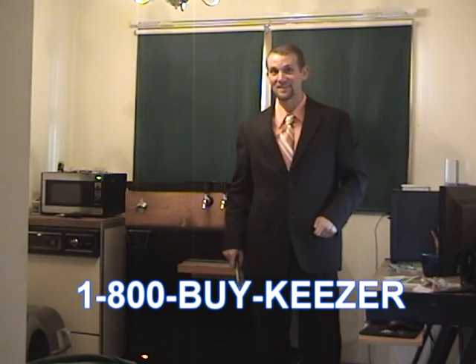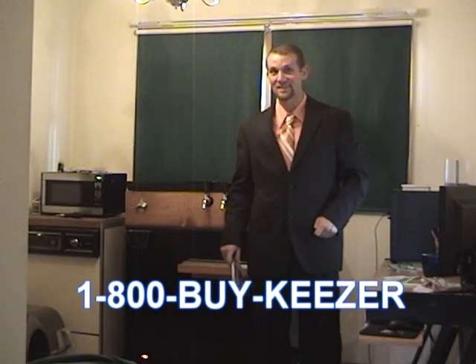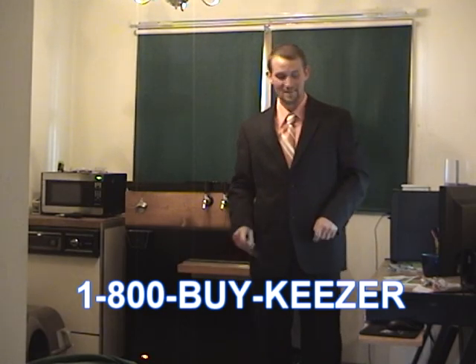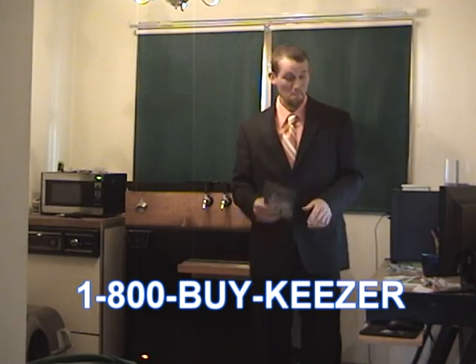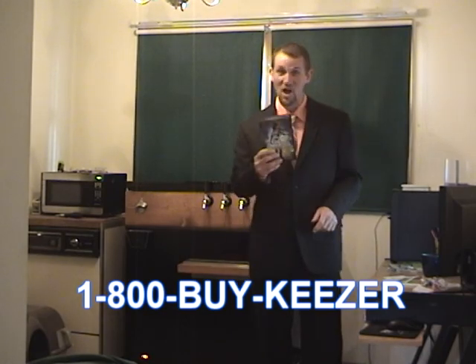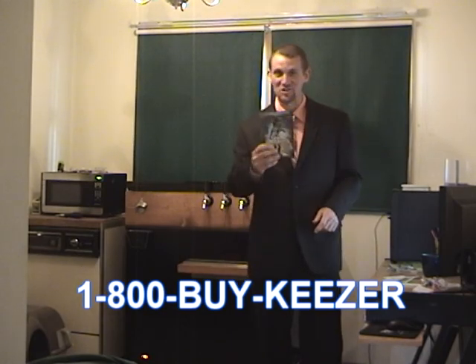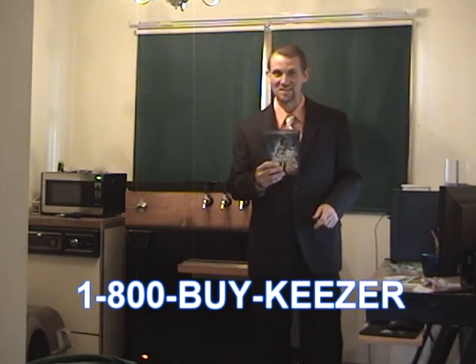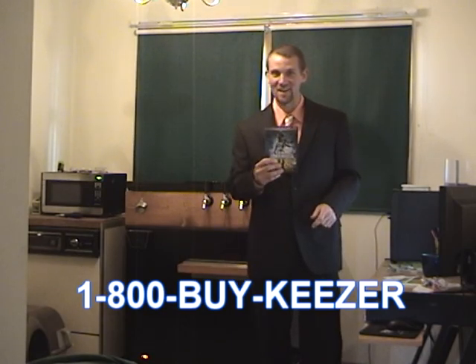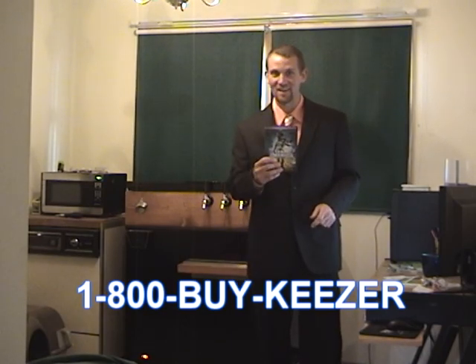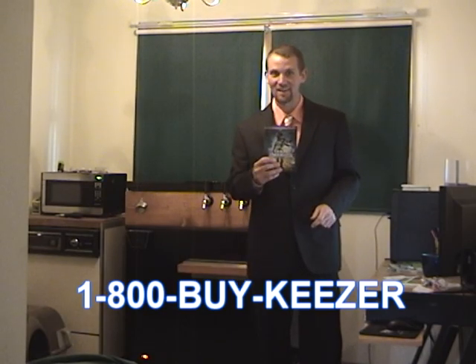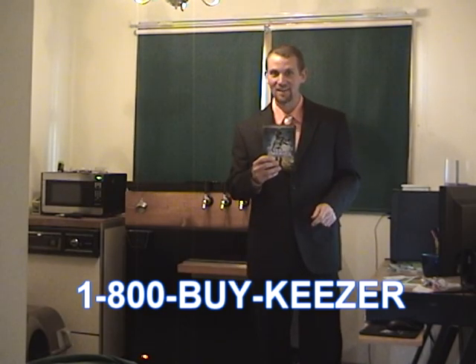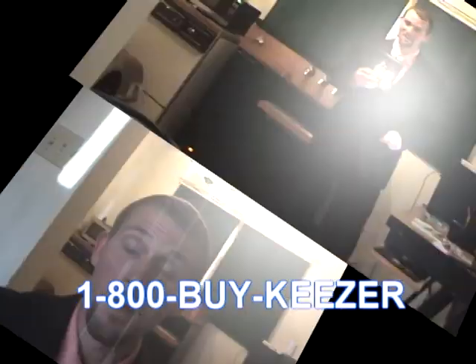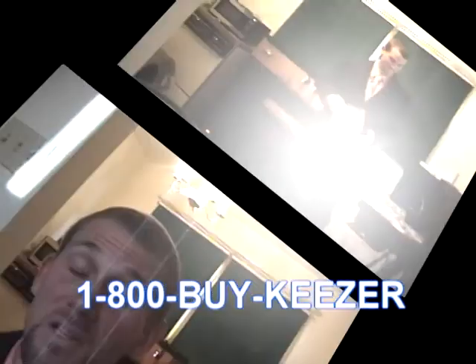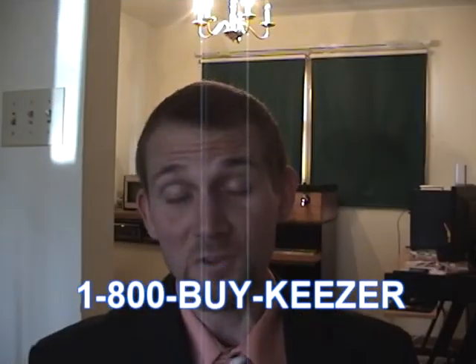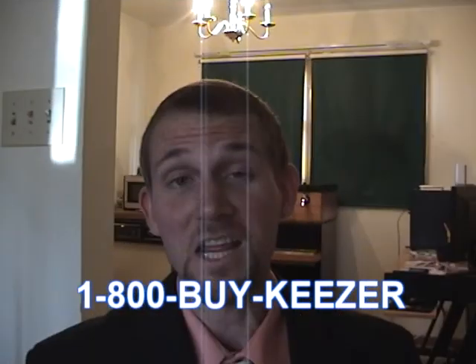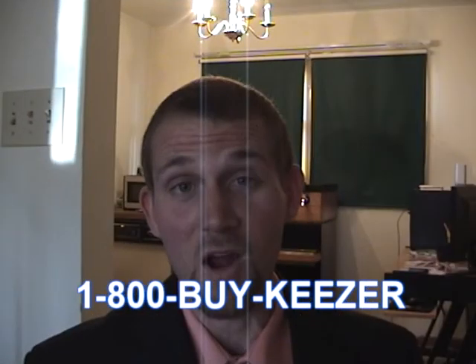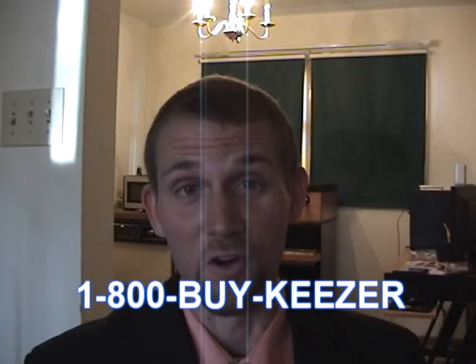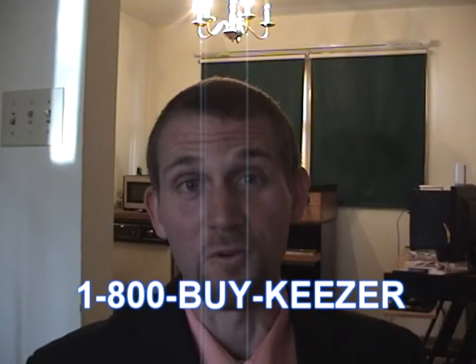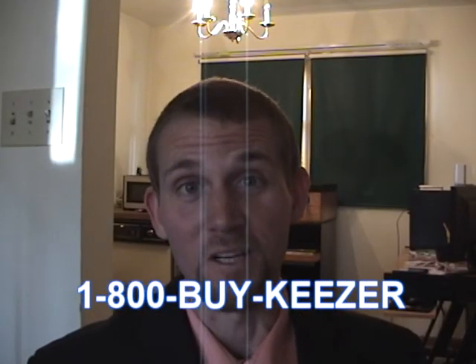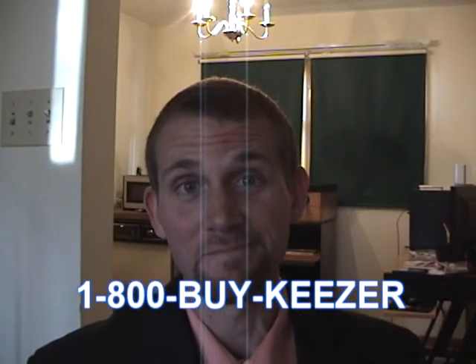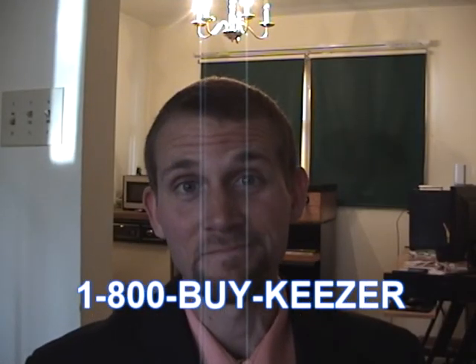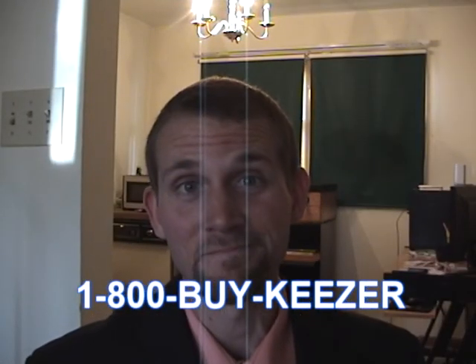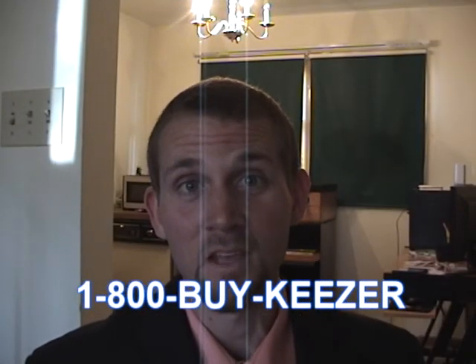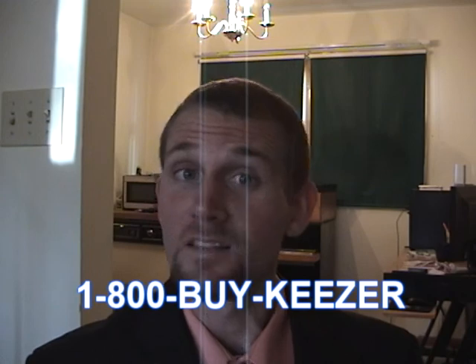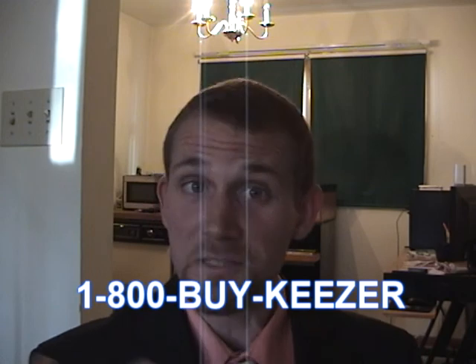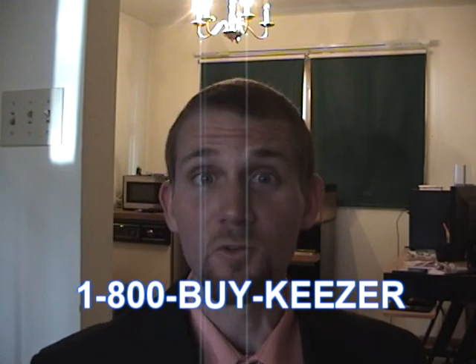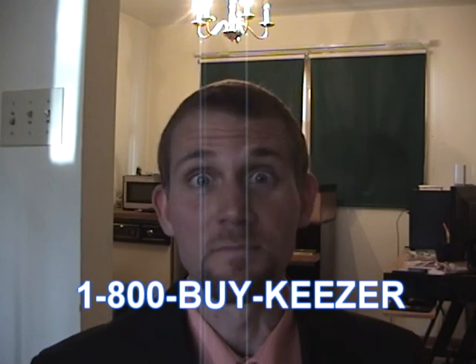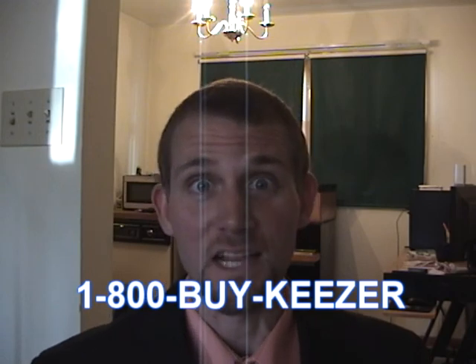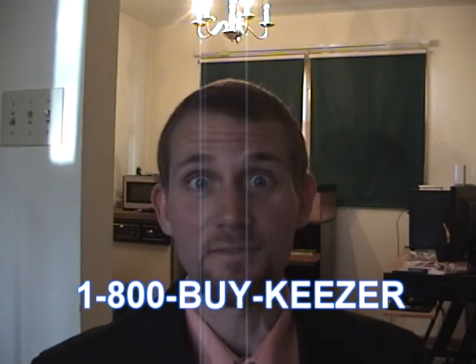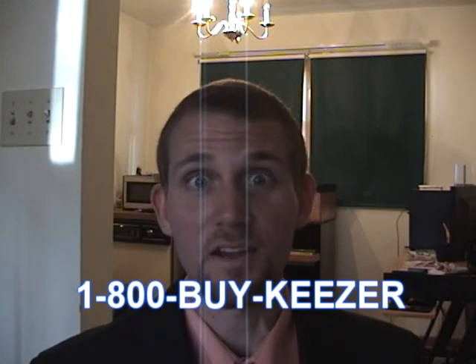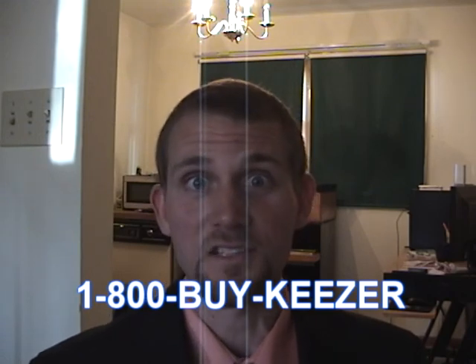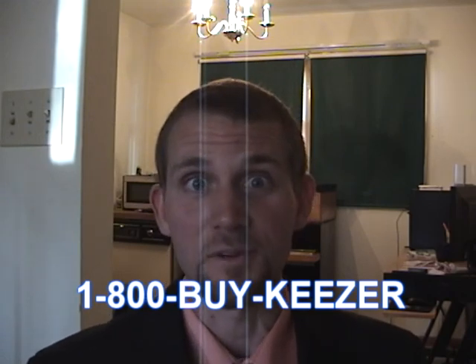Wow! Buy yours today. But don't take my word for it — let's speak with some satisfied customers.